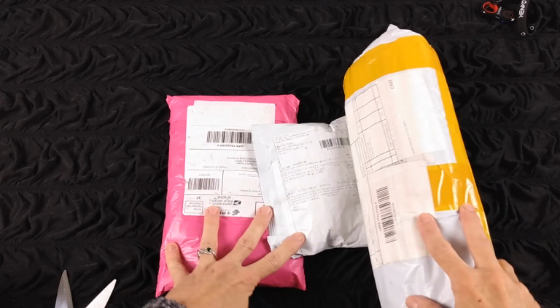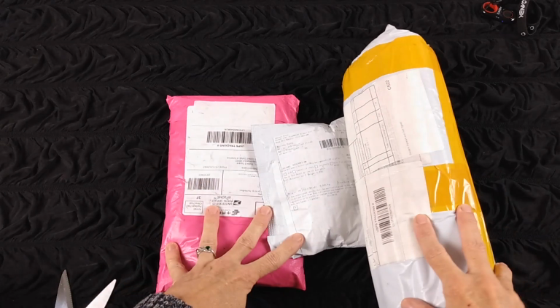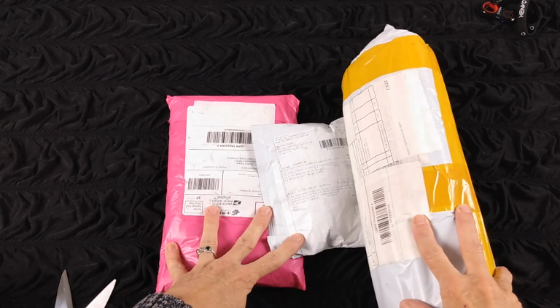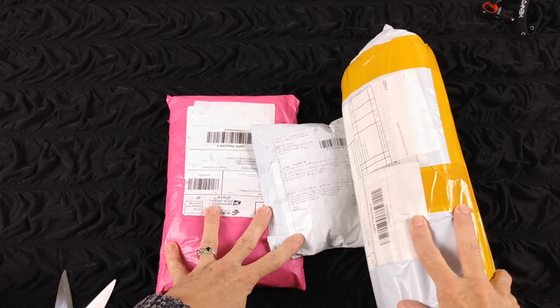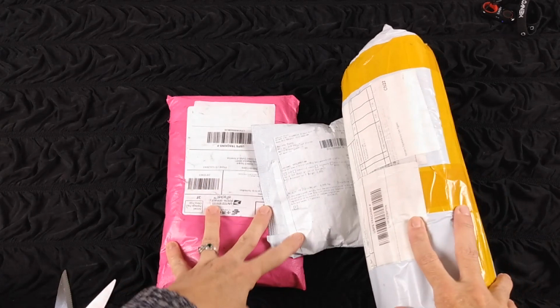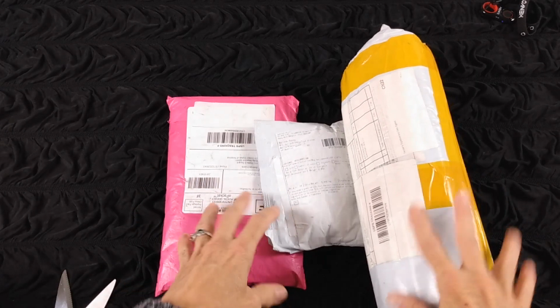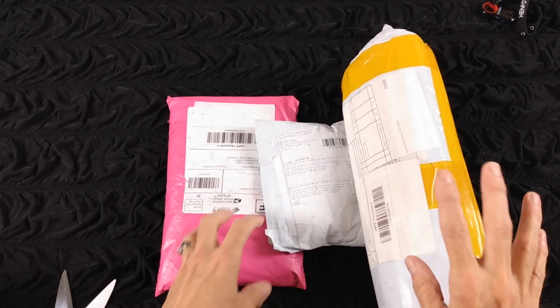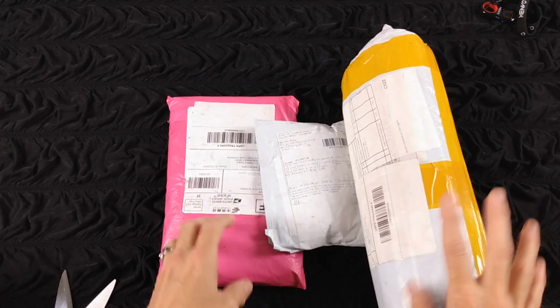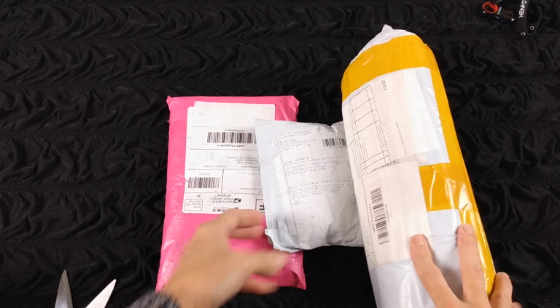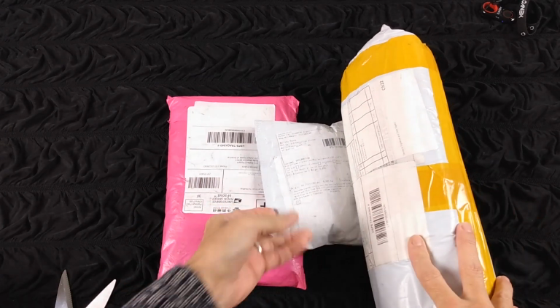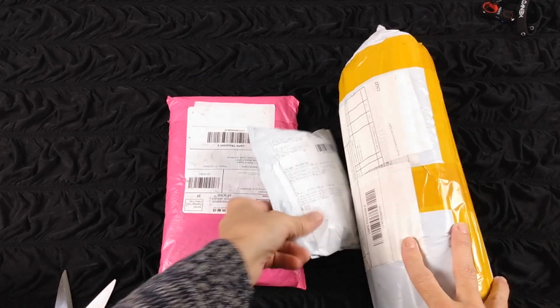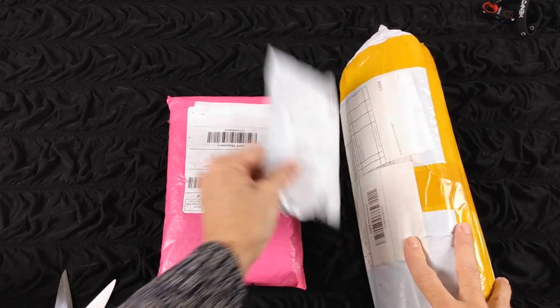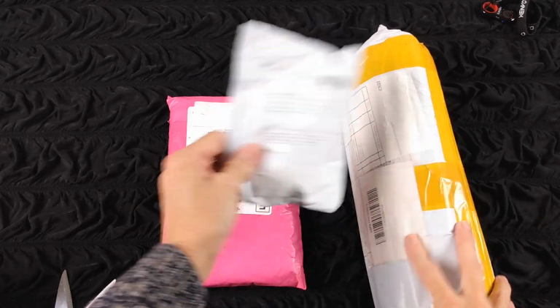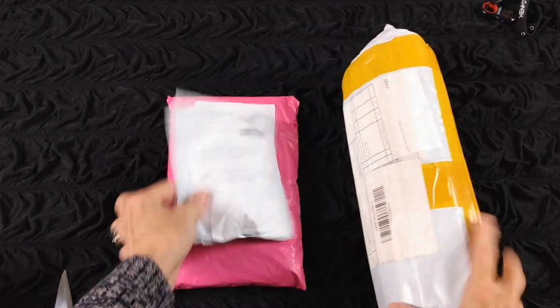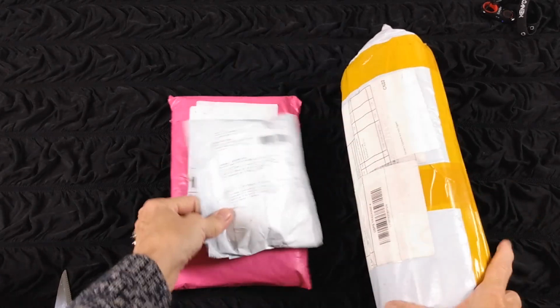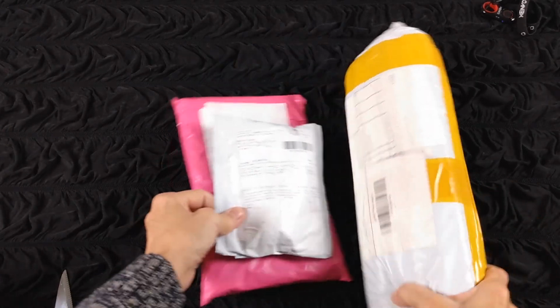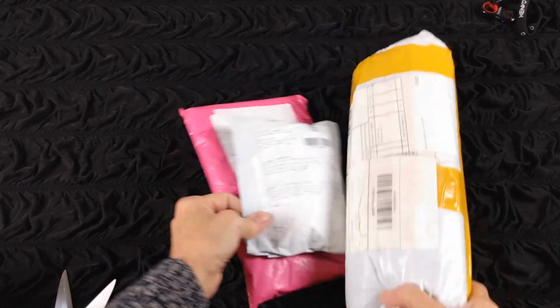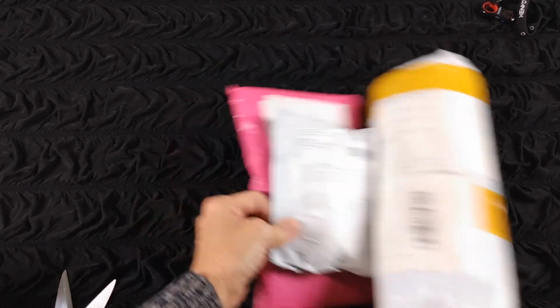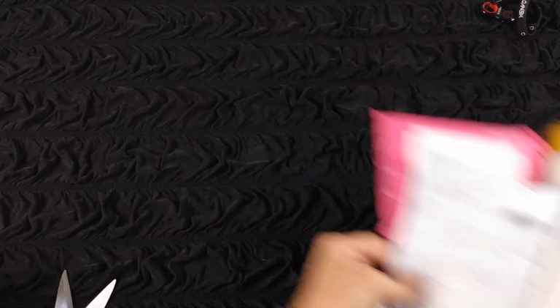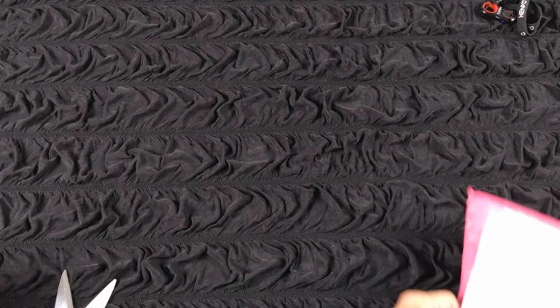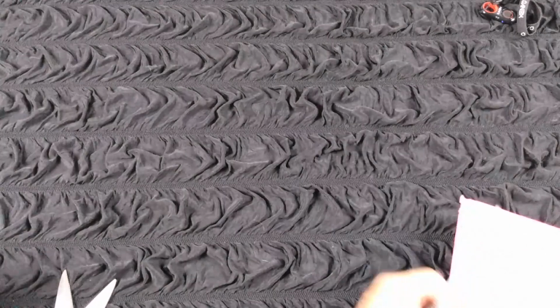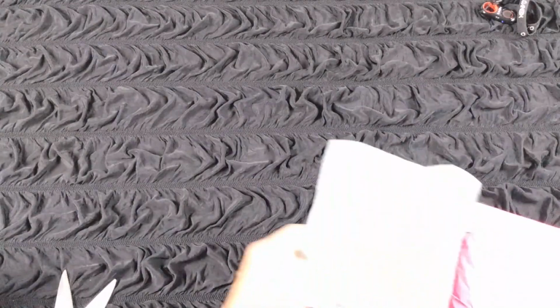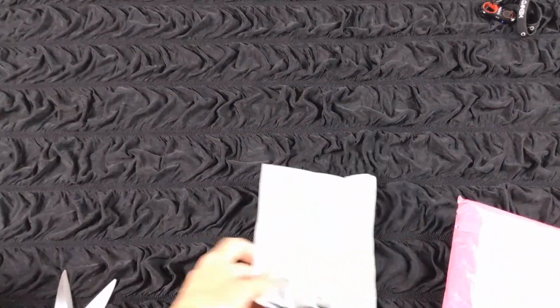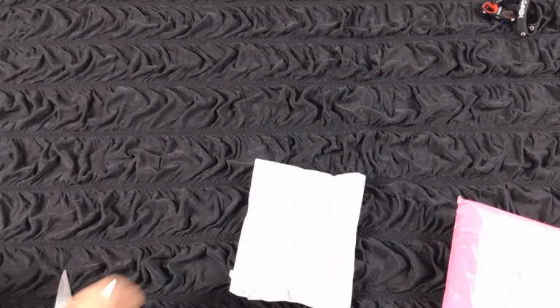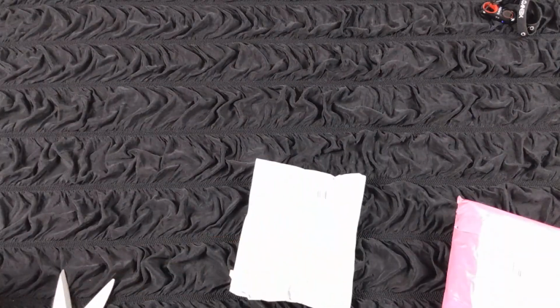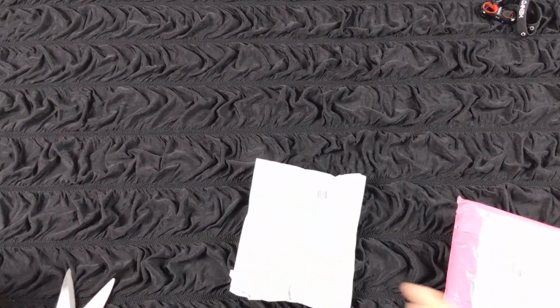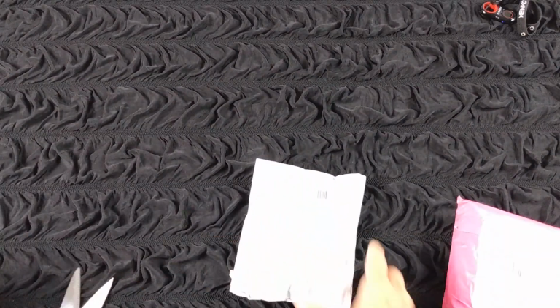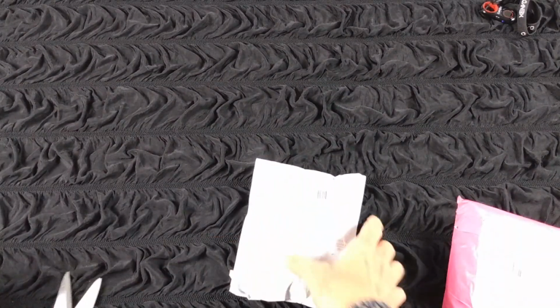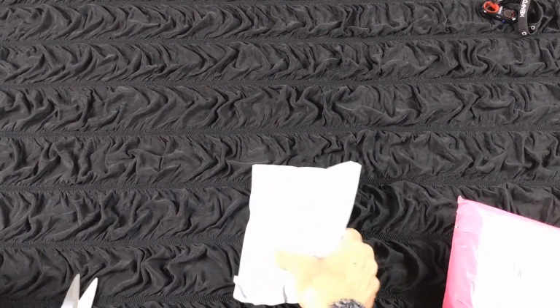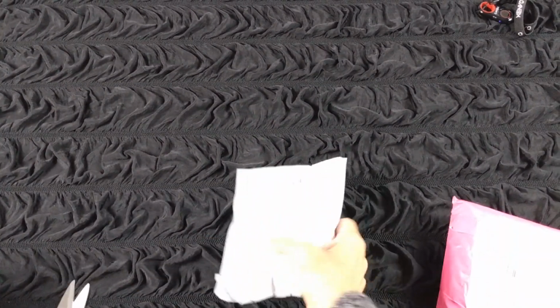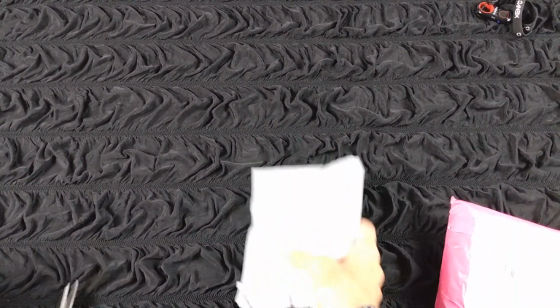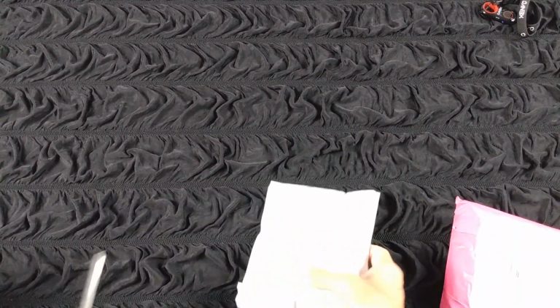We're gonna open some packages. Let's start with the smallest one first. Let's see what we got — it's kind of heavy.